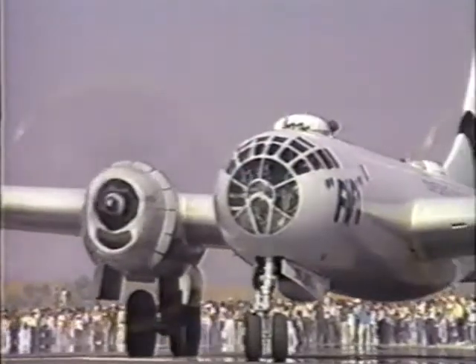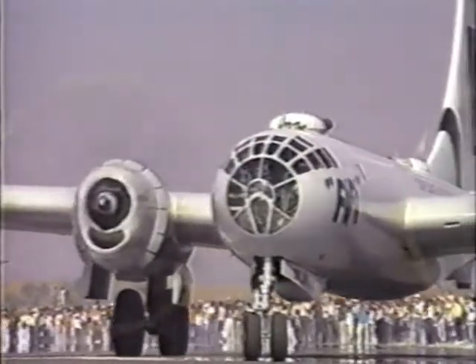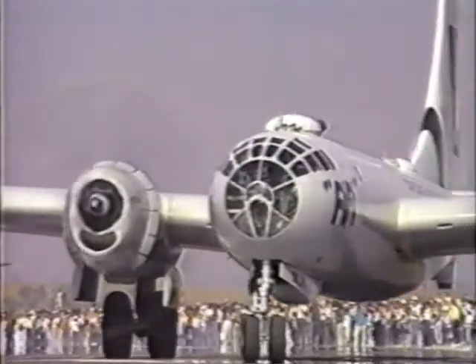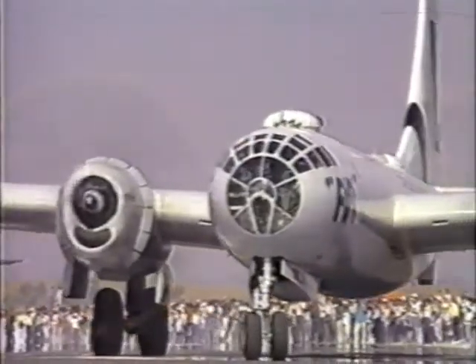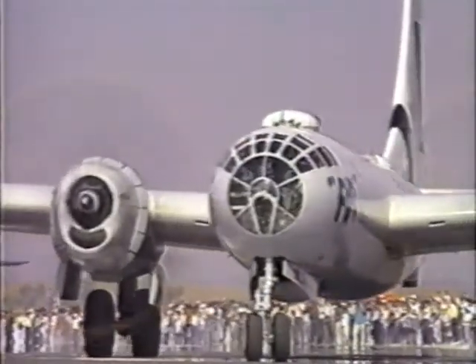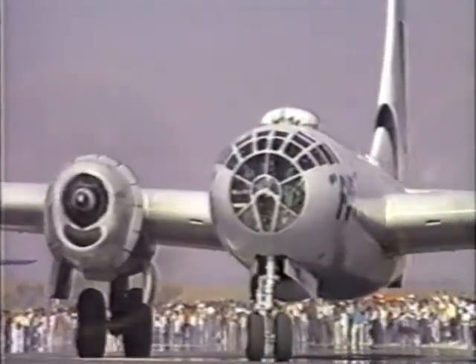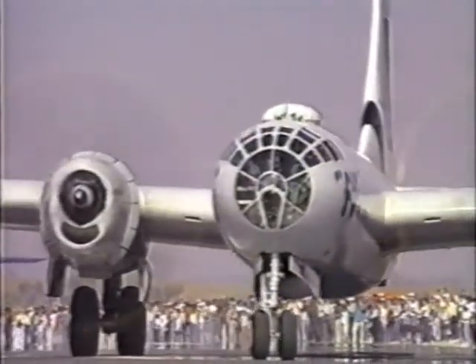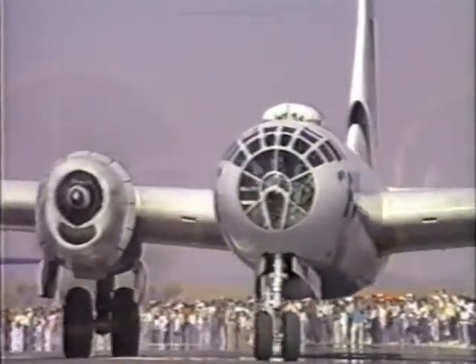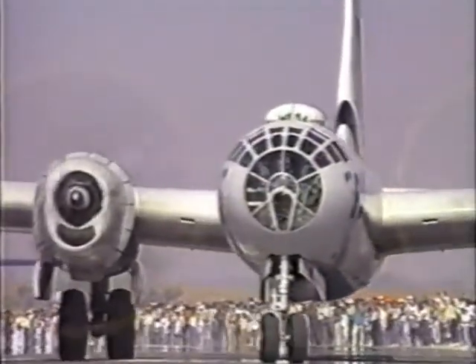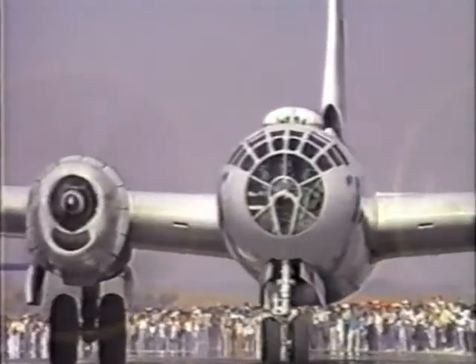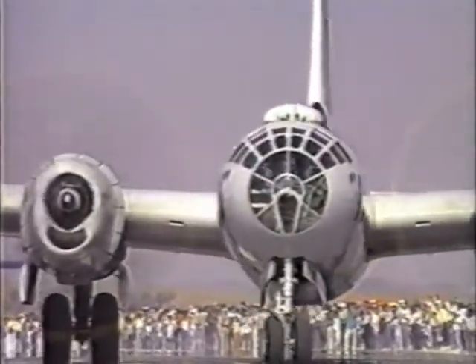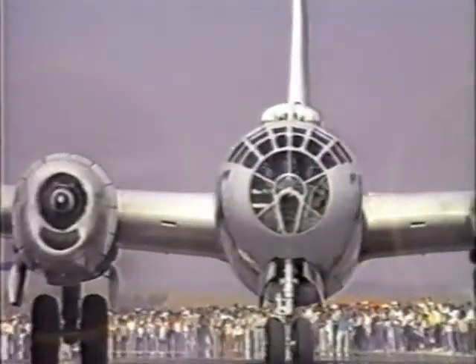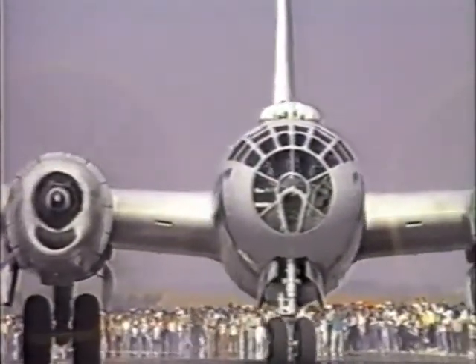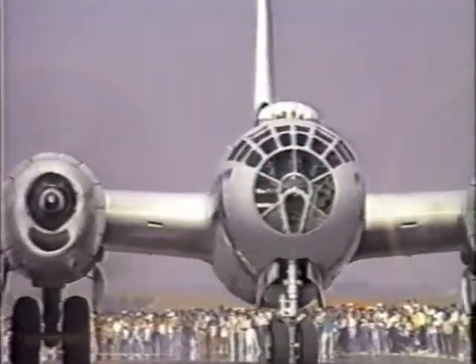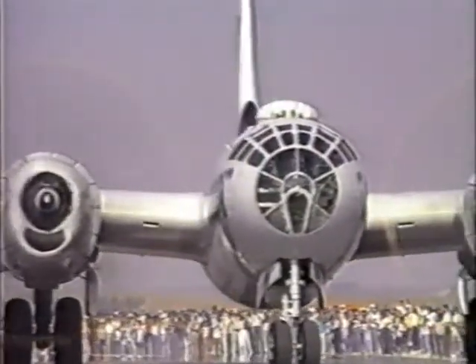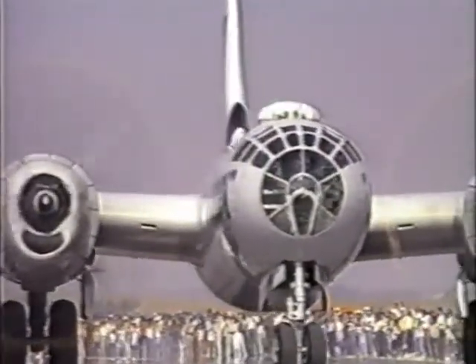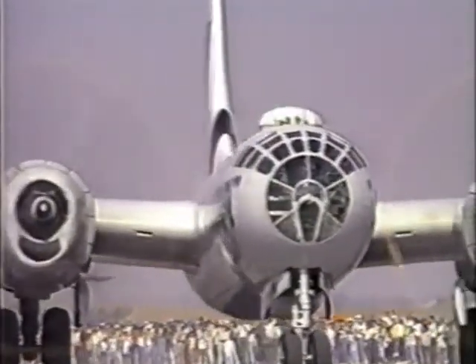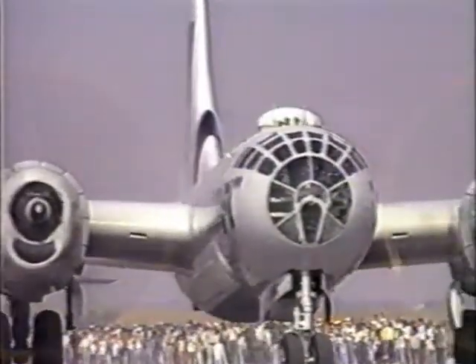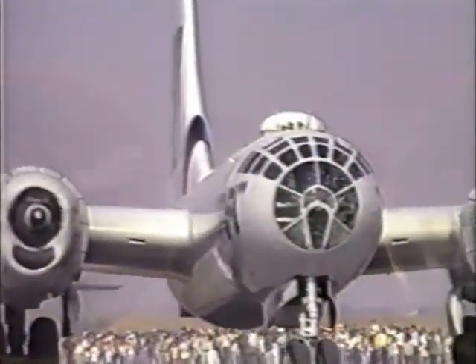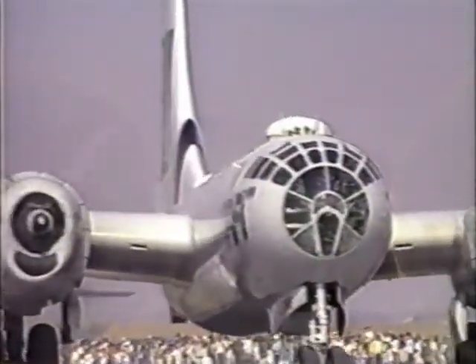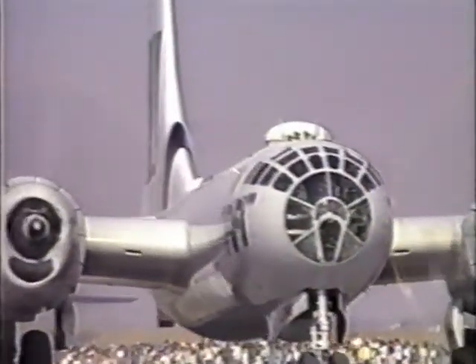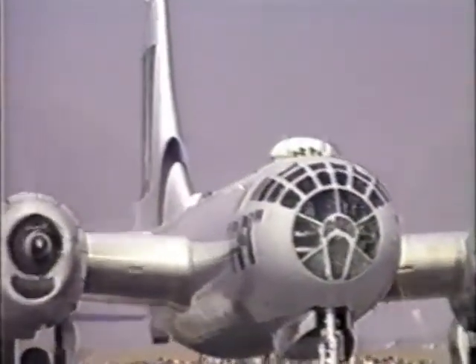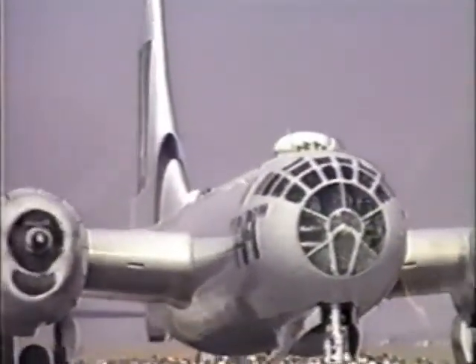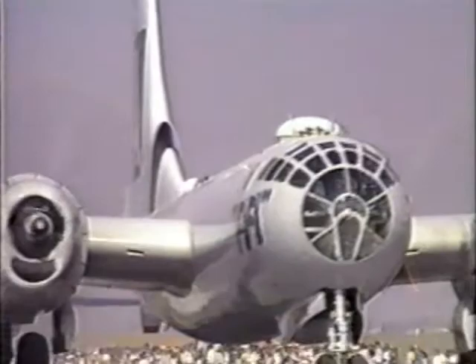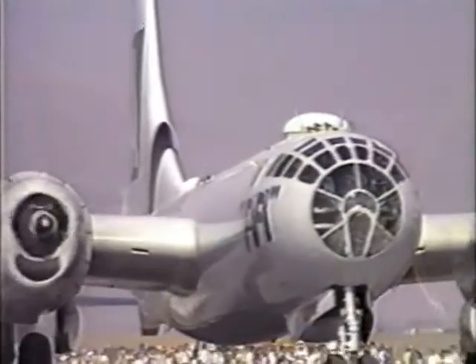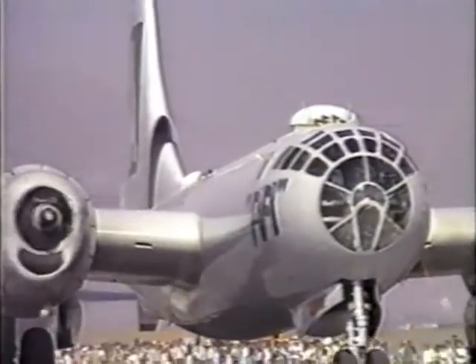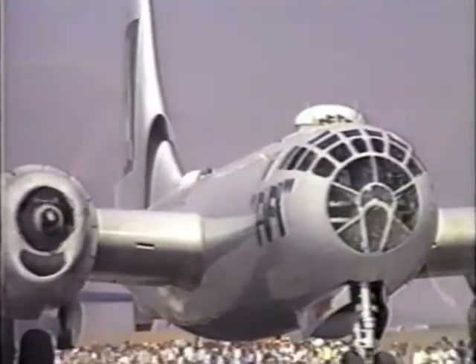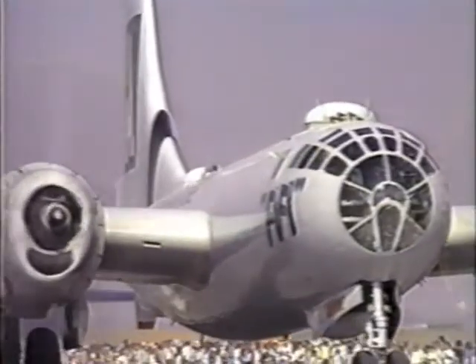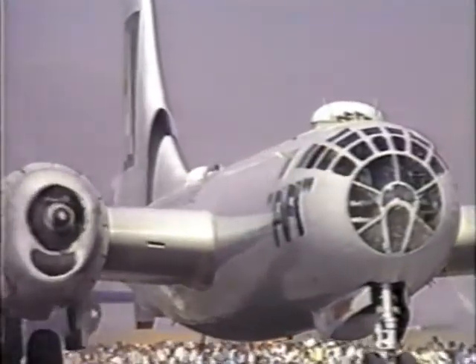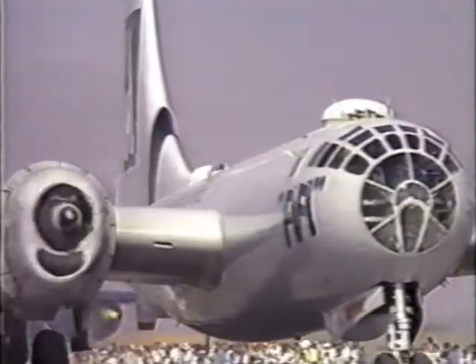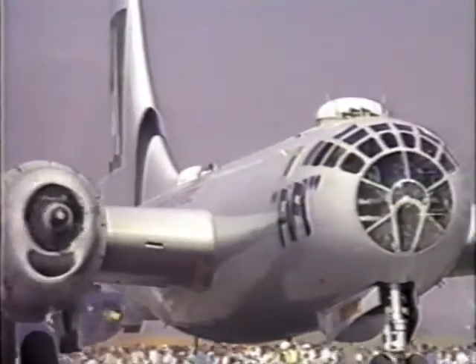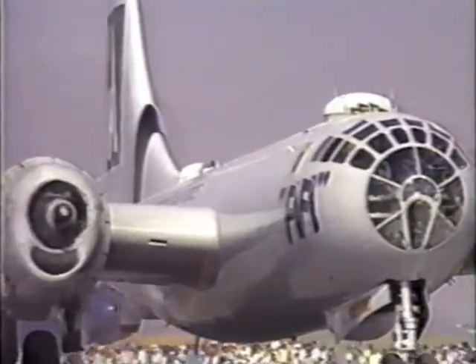The B-29 you see here is owned and maintained by the Confederate Air Force and is the only one still flying.